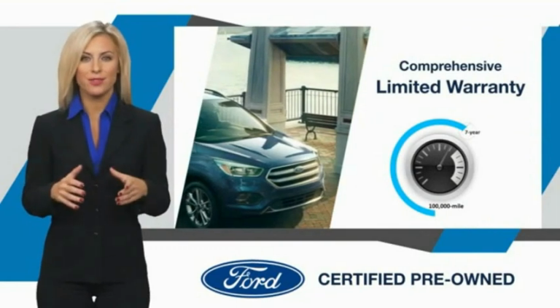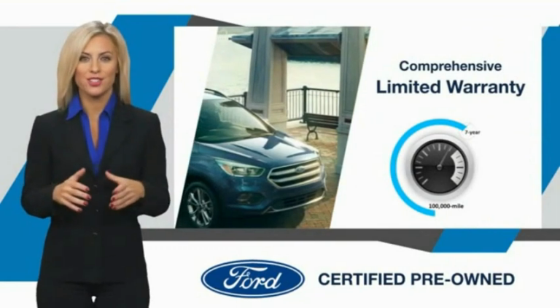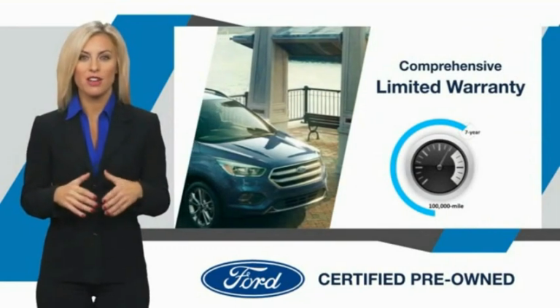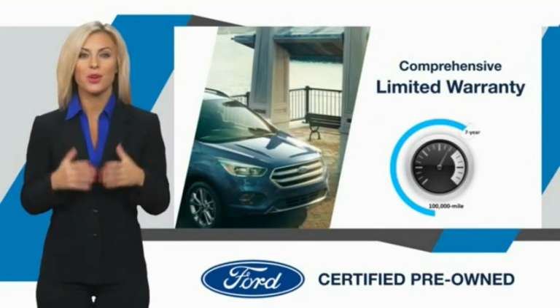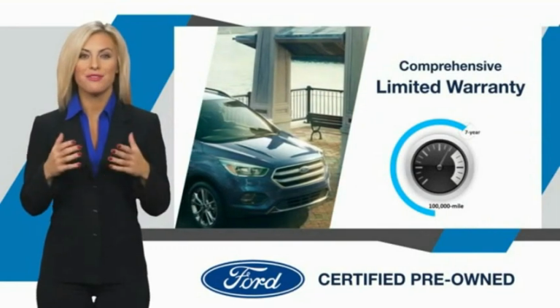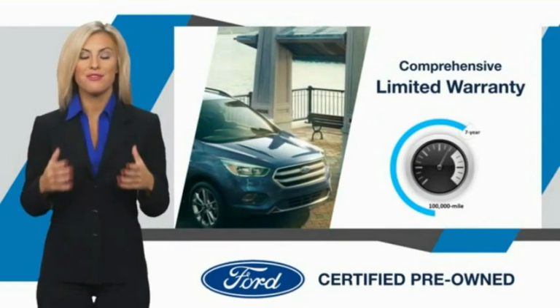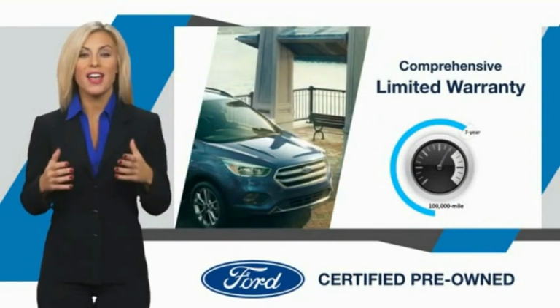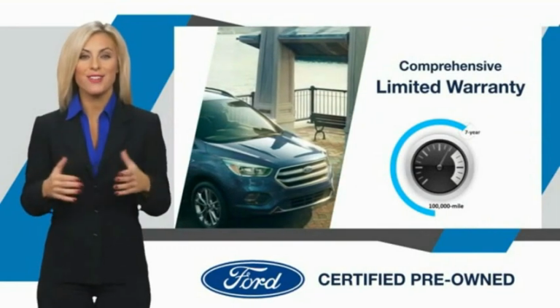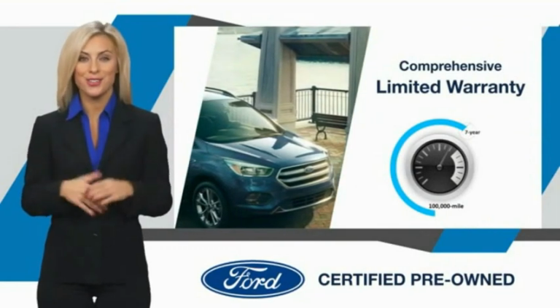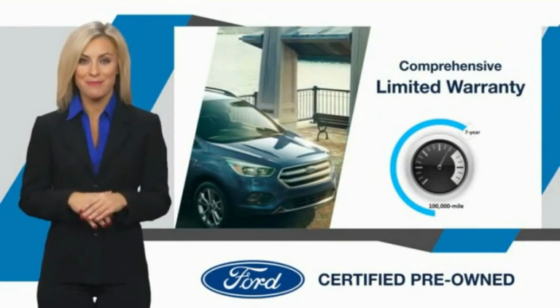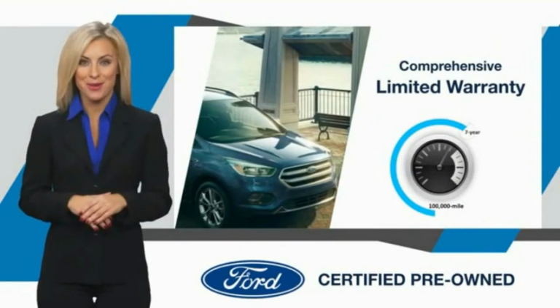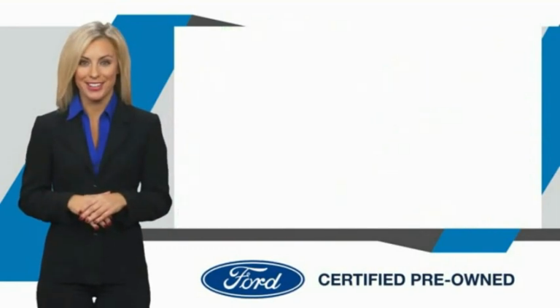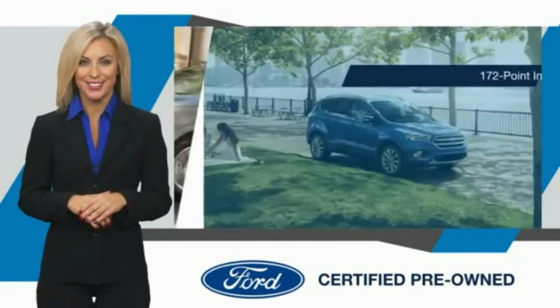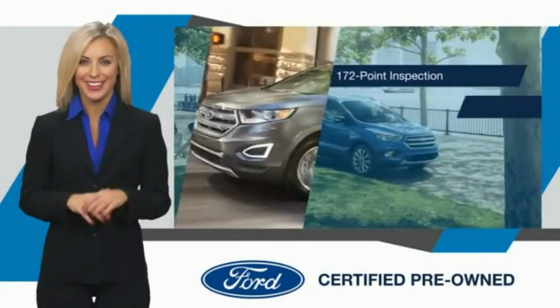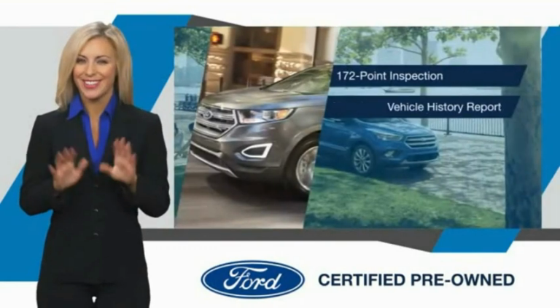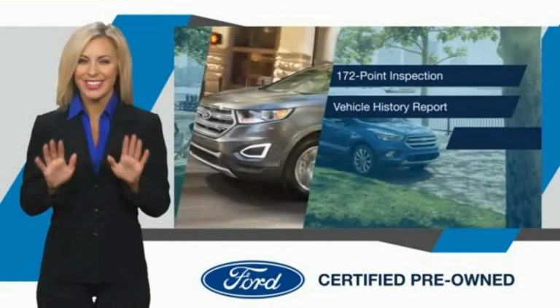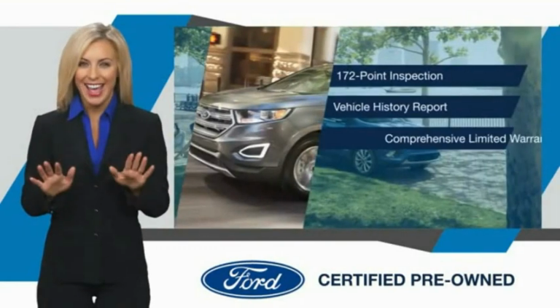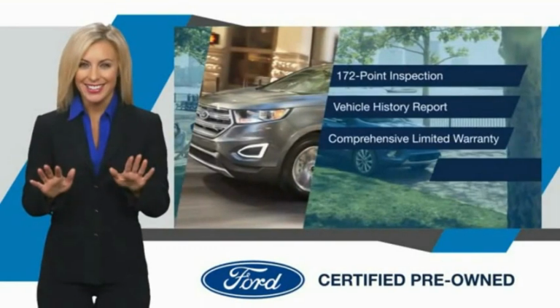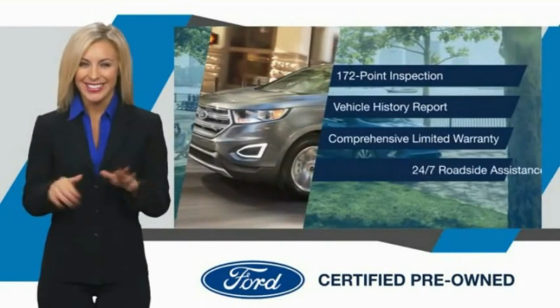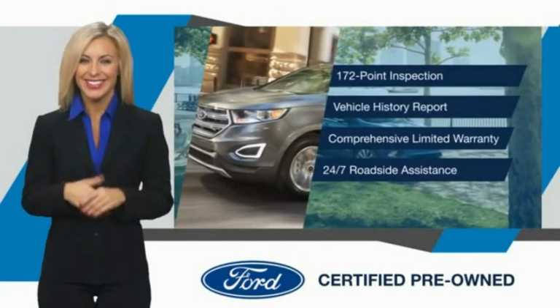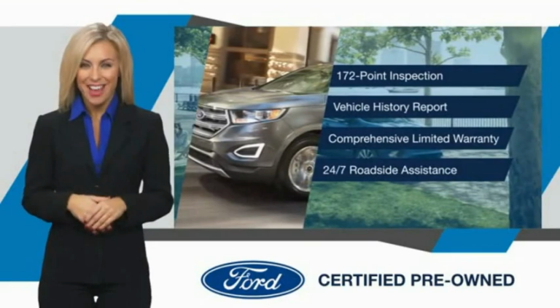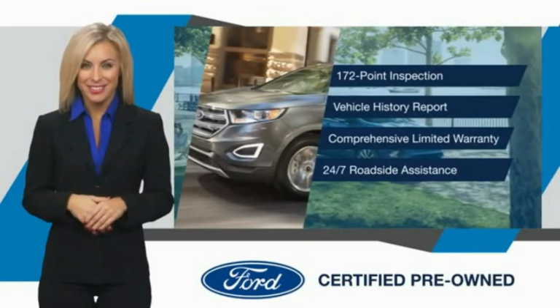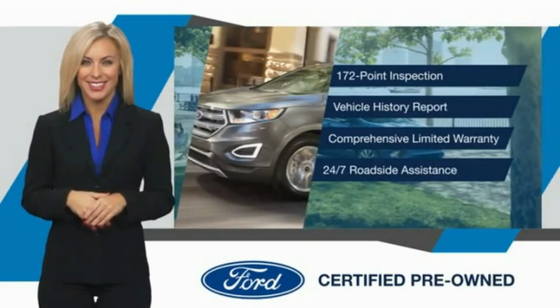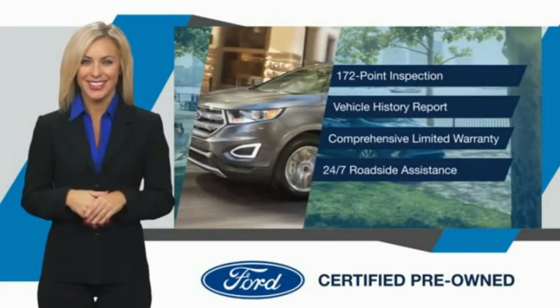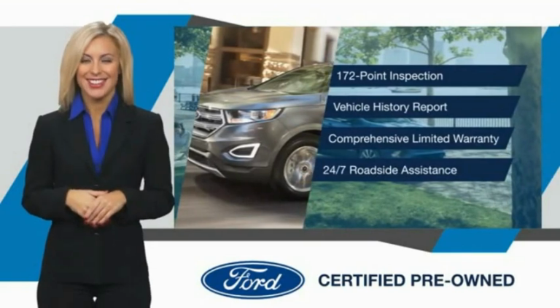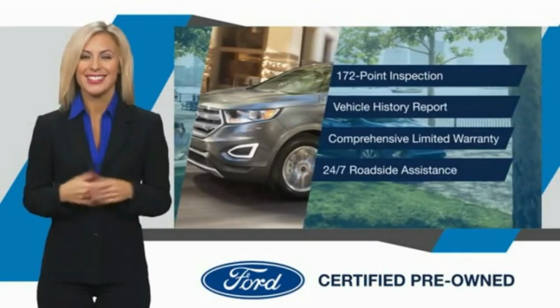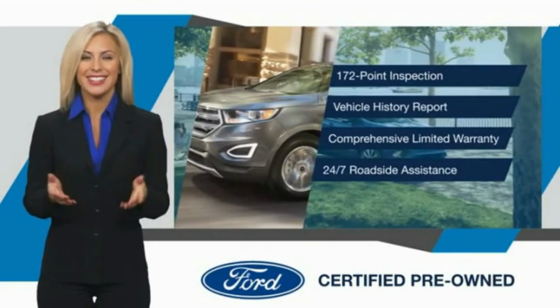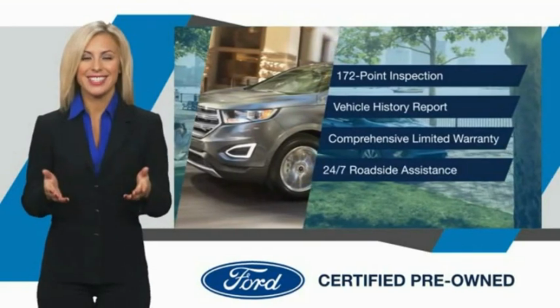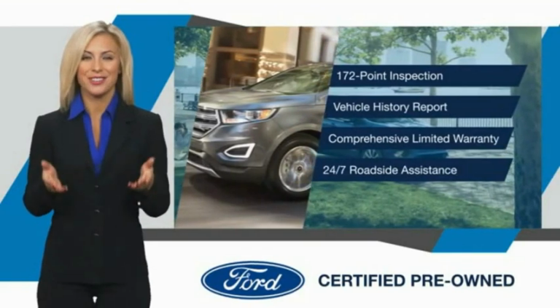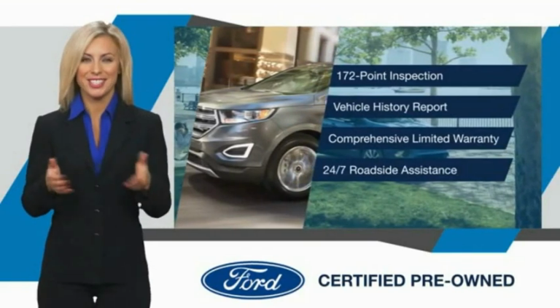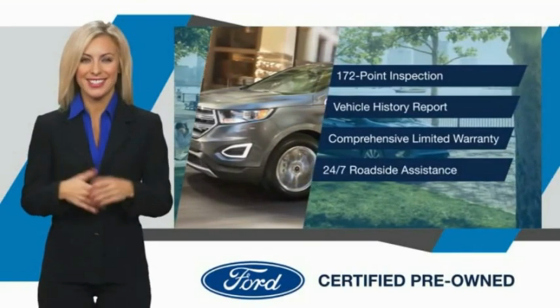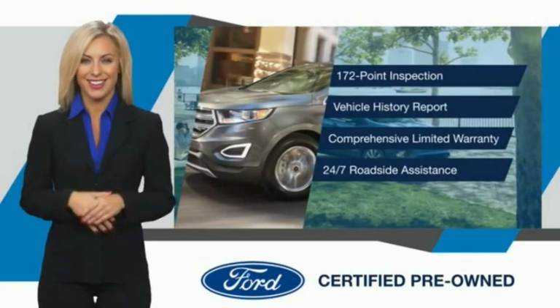Coverage on more than 500 components. Relax. It's covered. See your dealer for details.